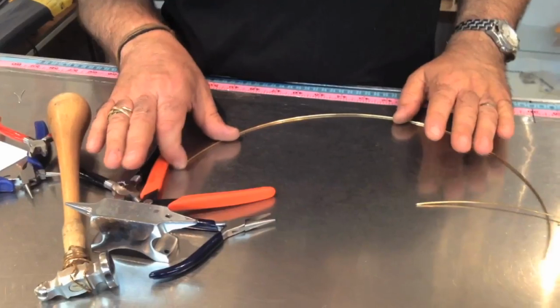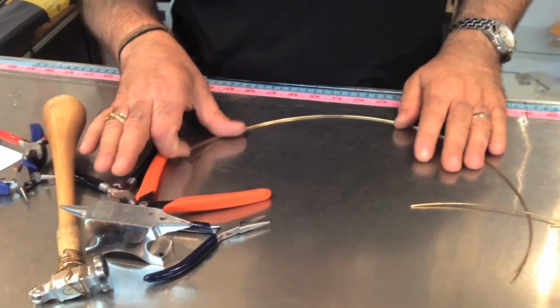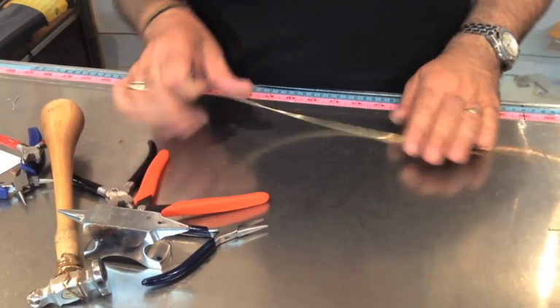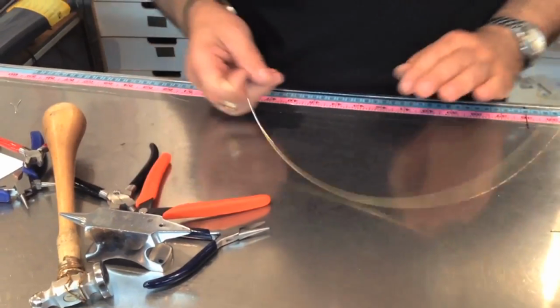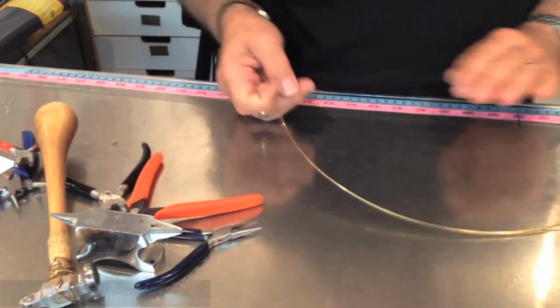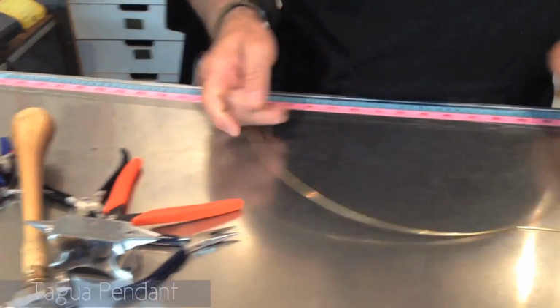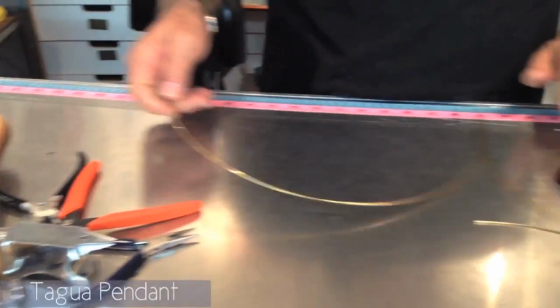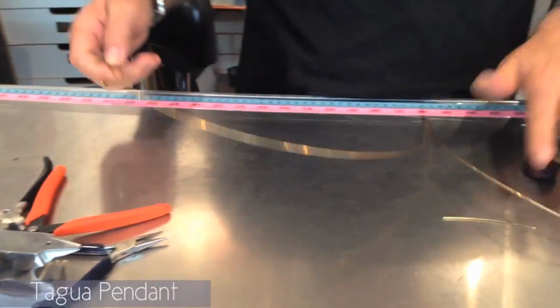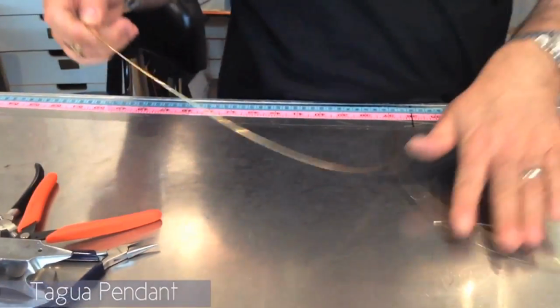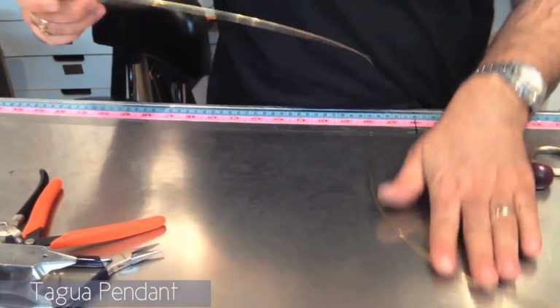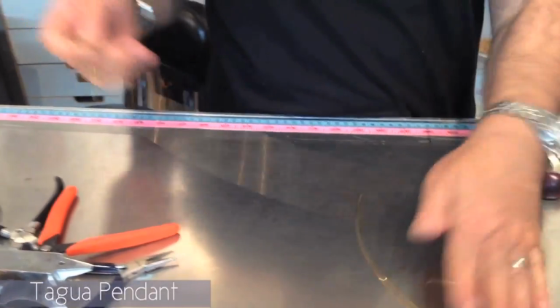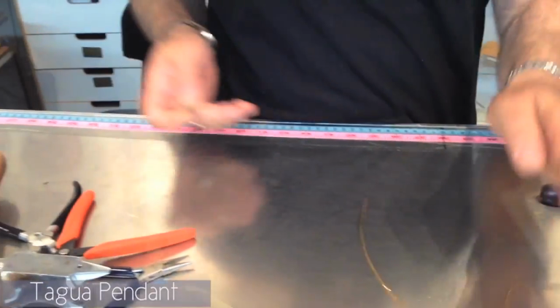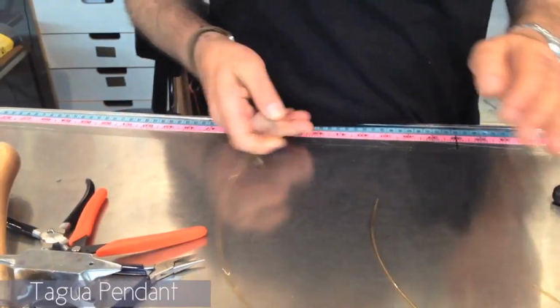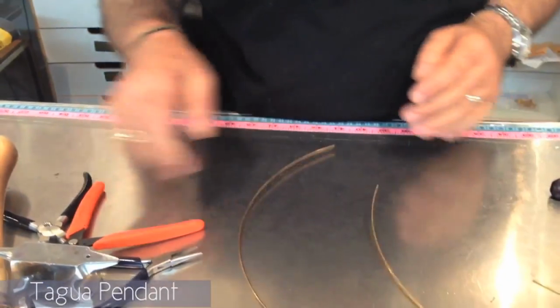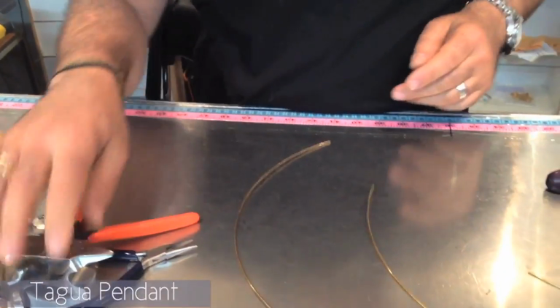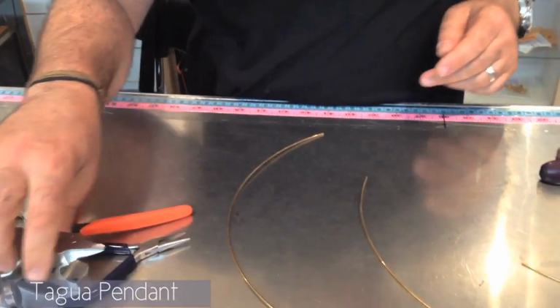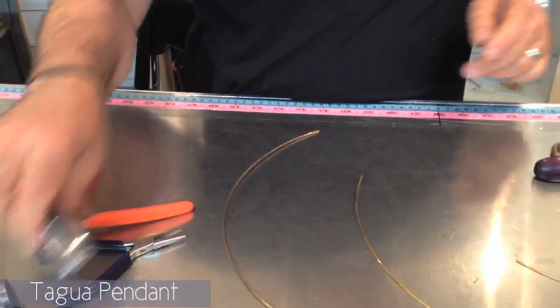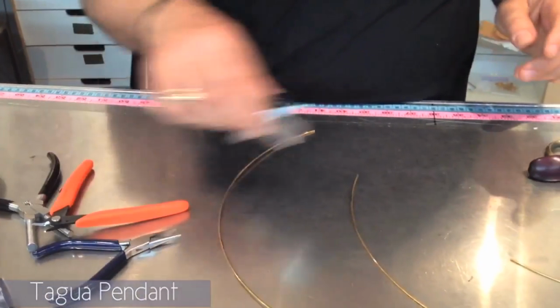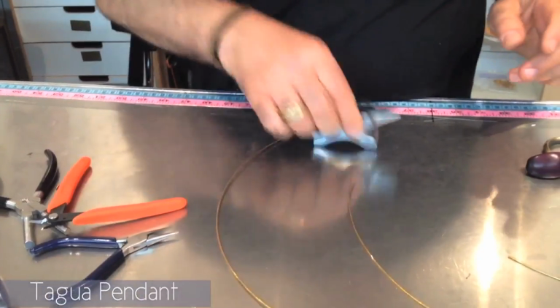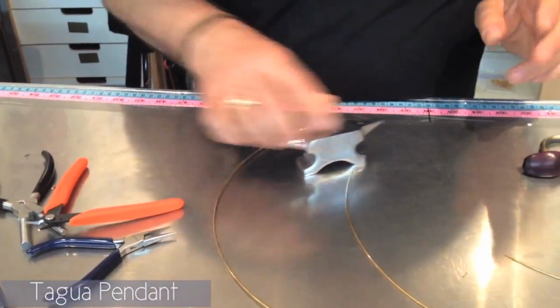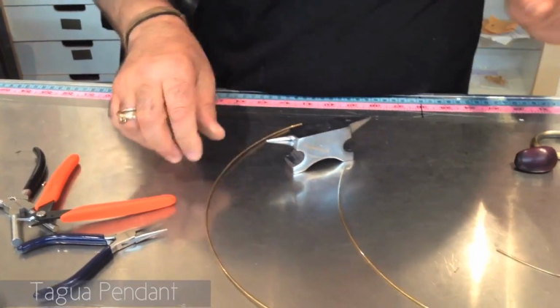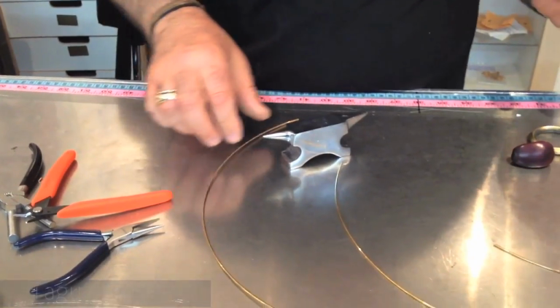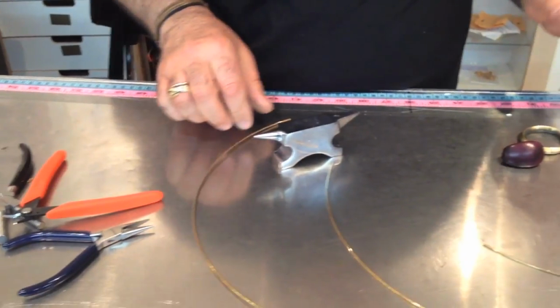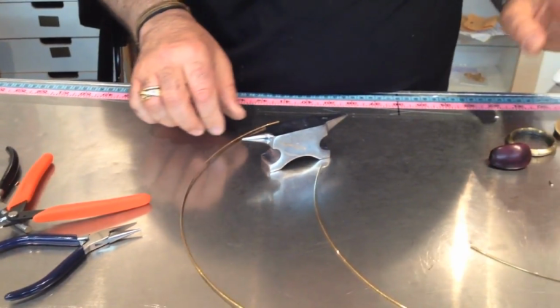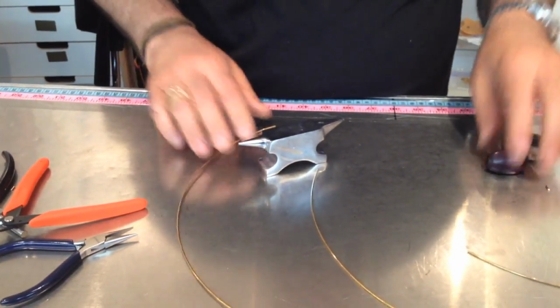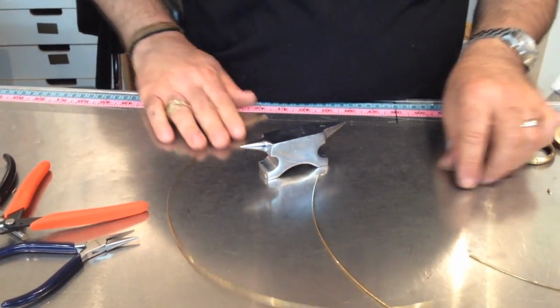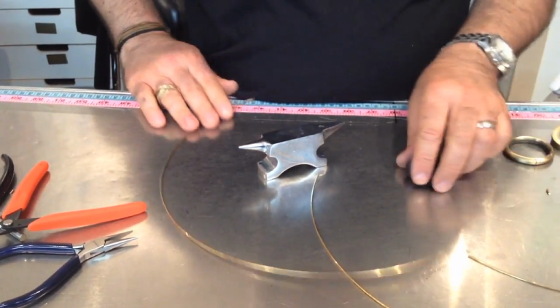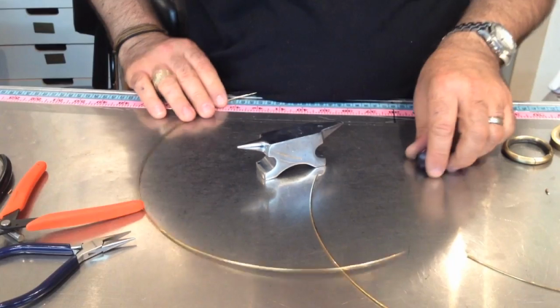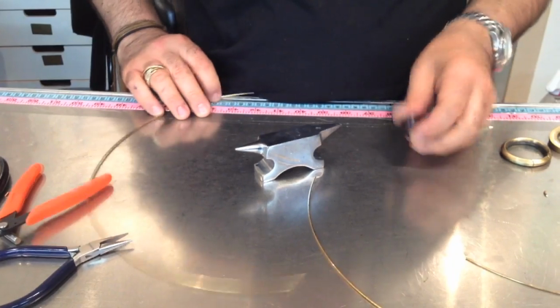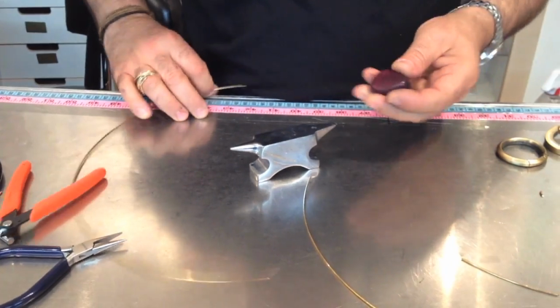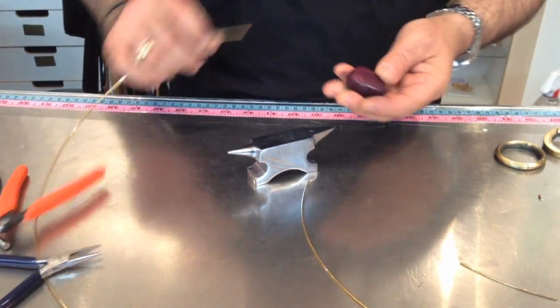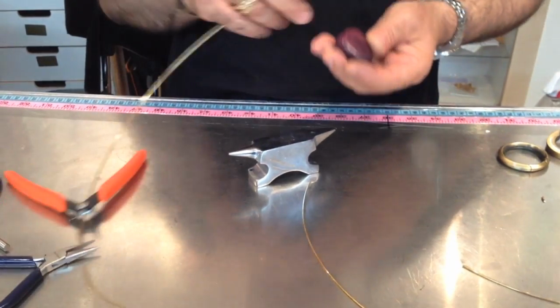Okay, let's create. I'm gonna just do a cool necklace. We're gonna take a tag one.